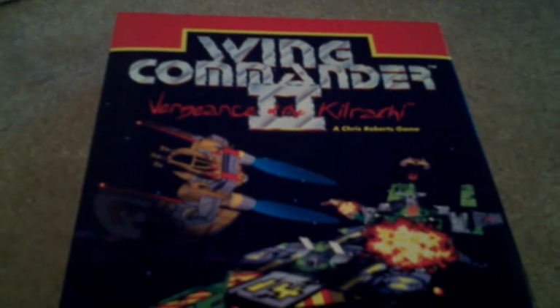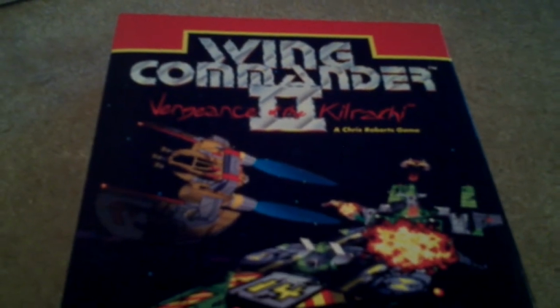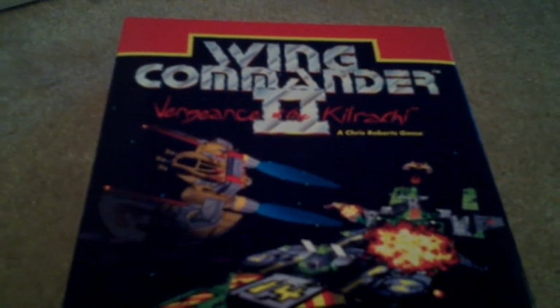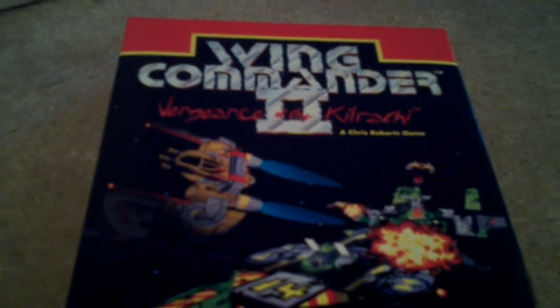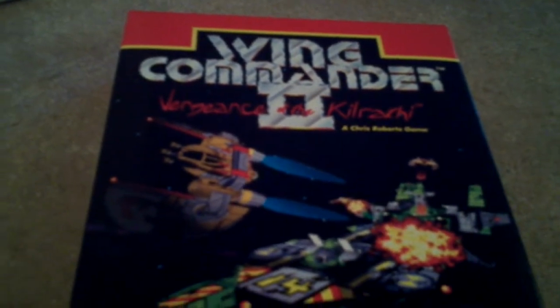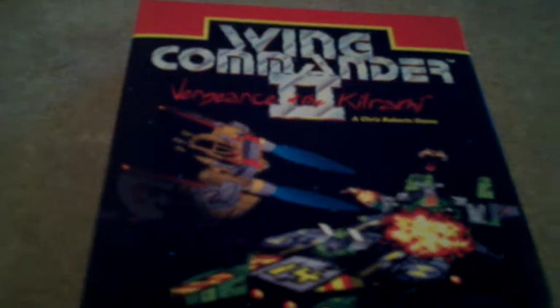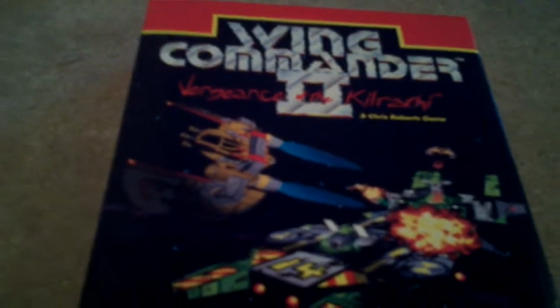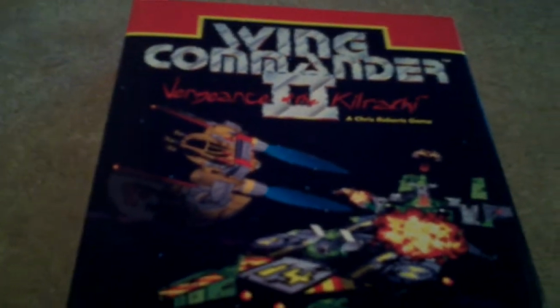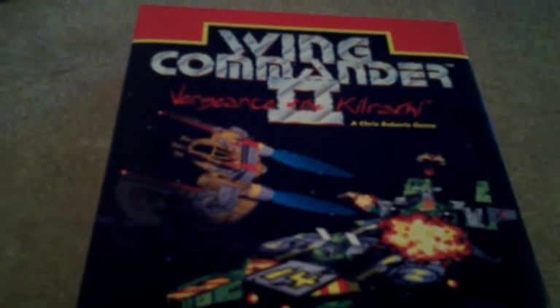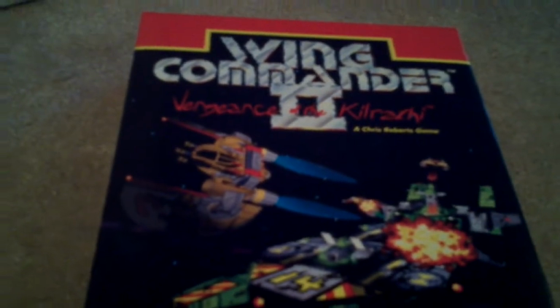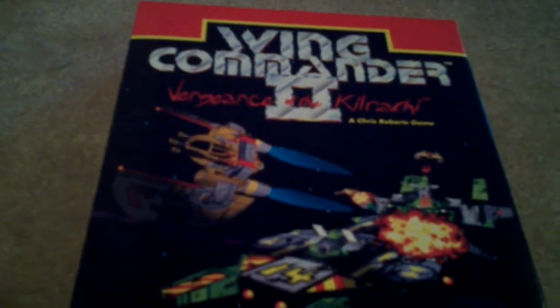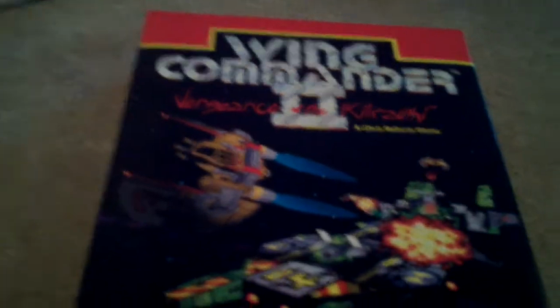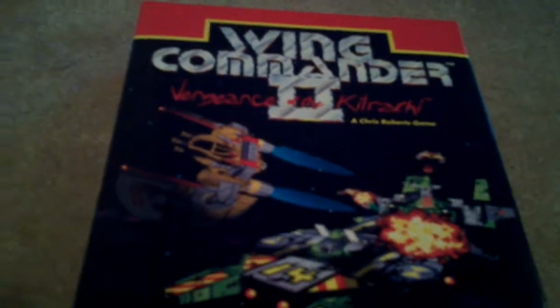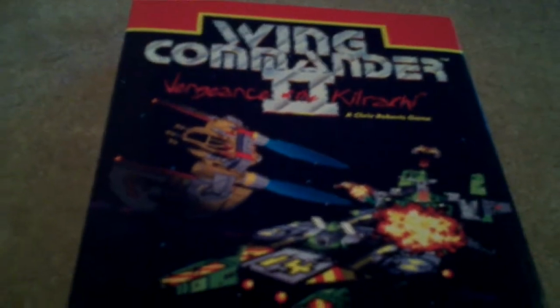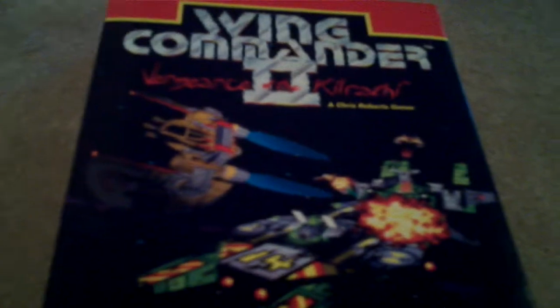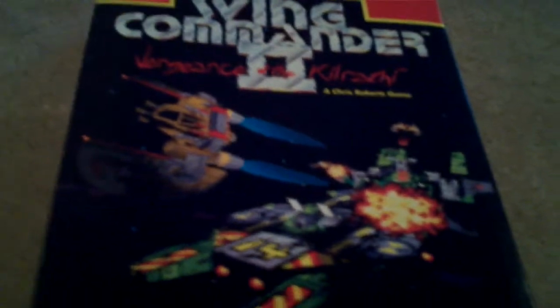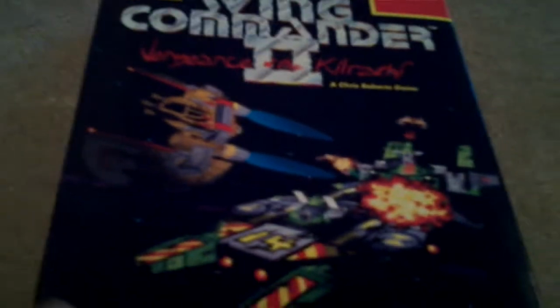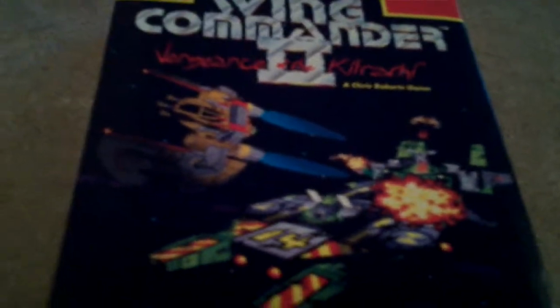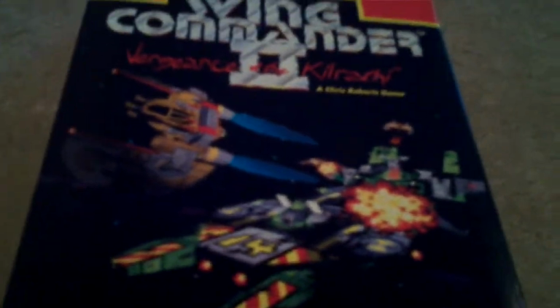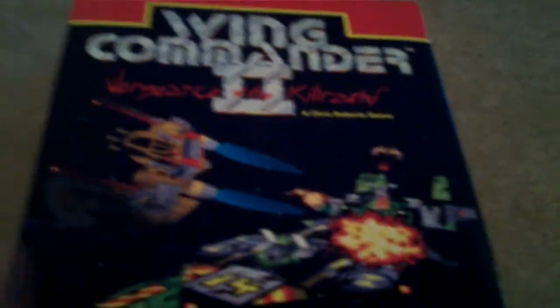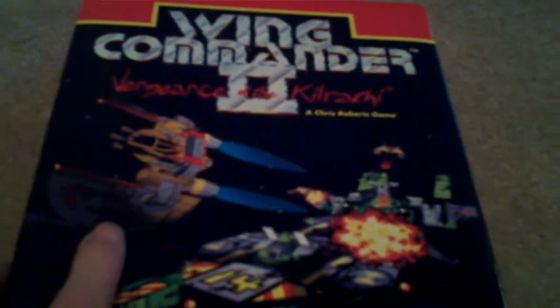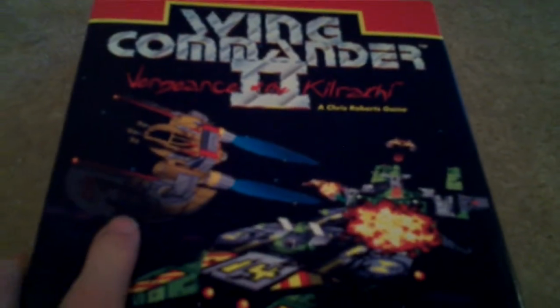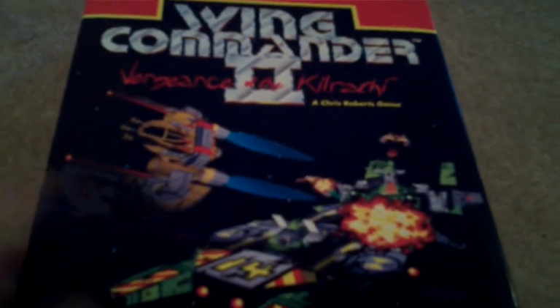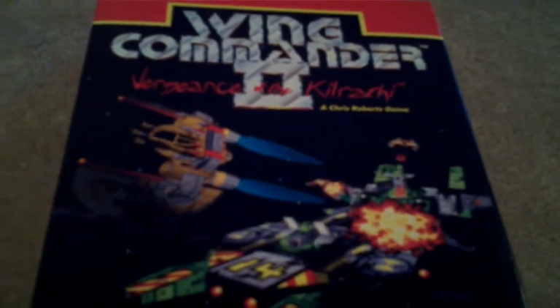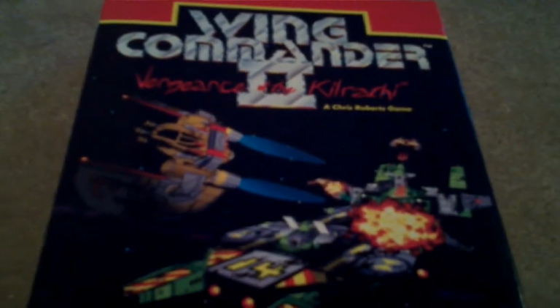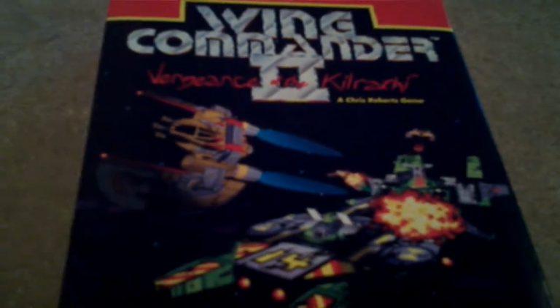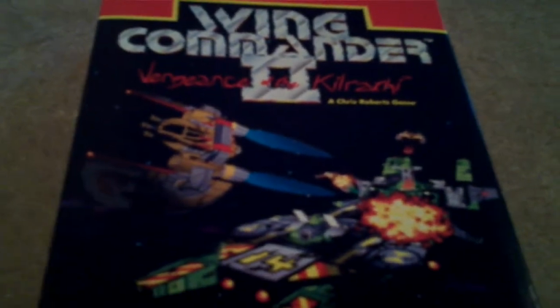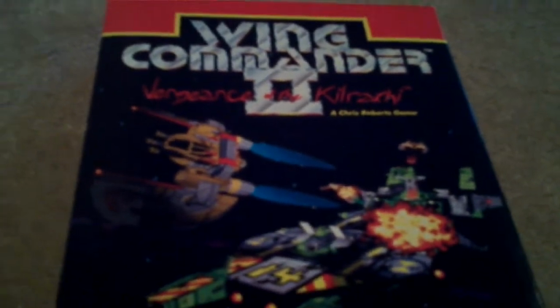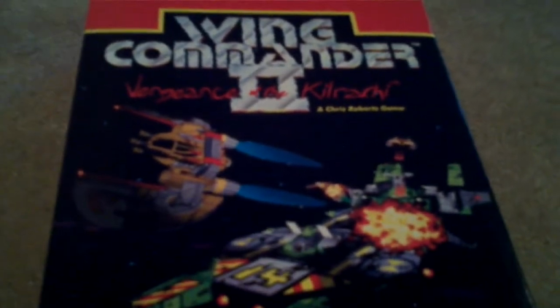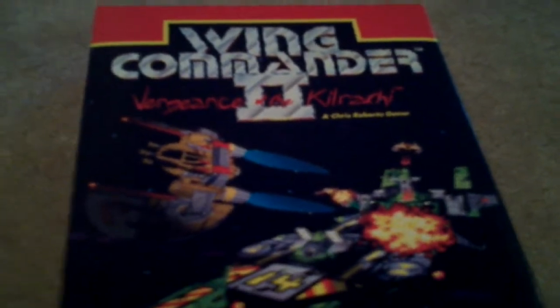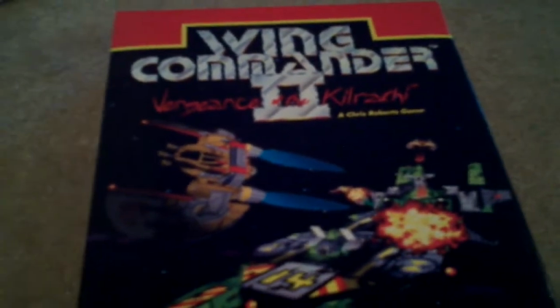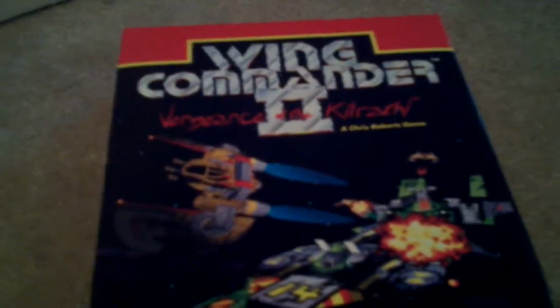Comics, action figures, old action figures, all kinds of things. And they had this bin with old PC games in it.